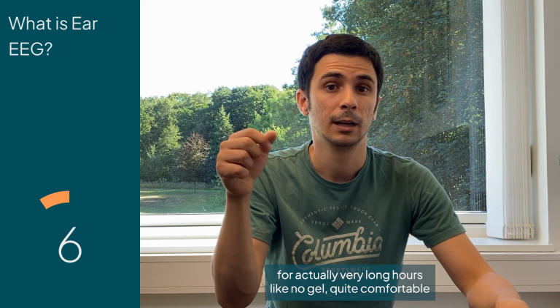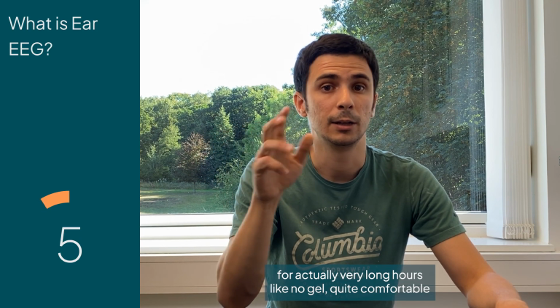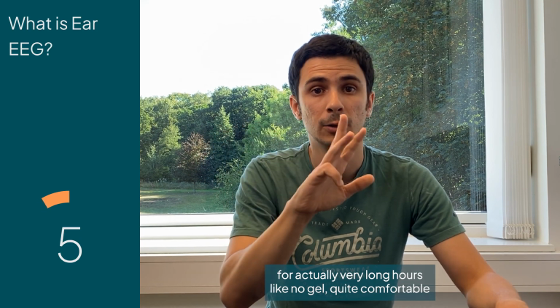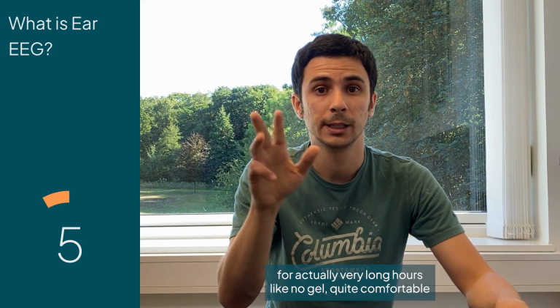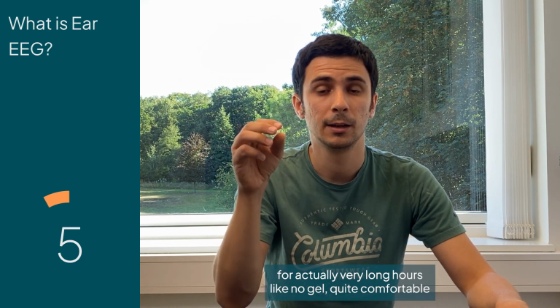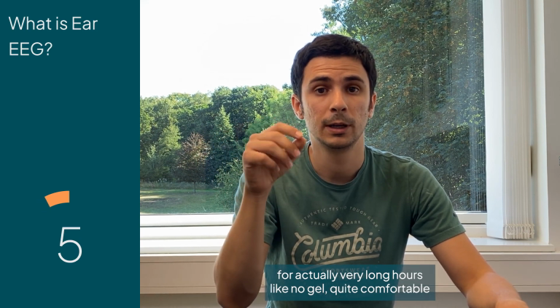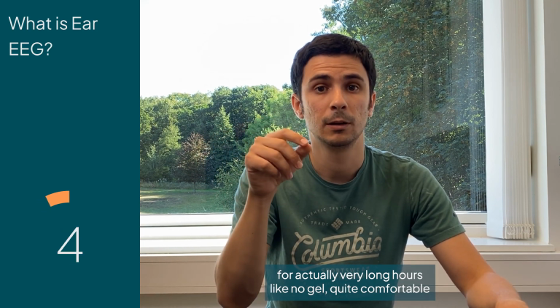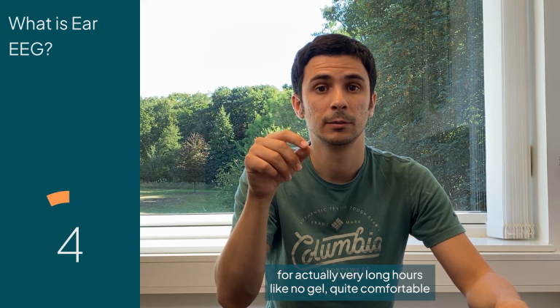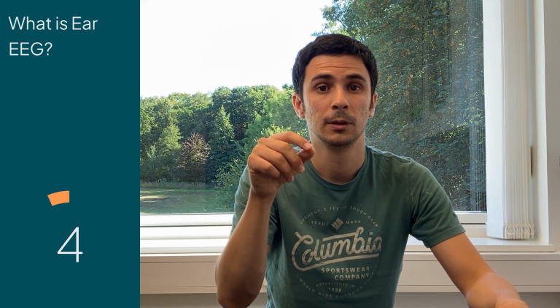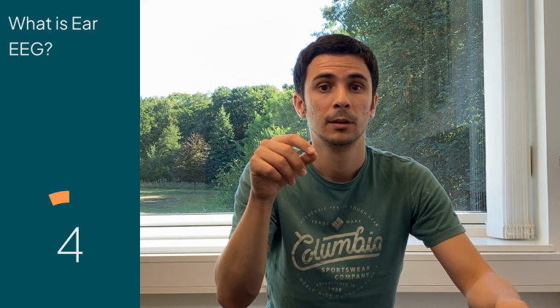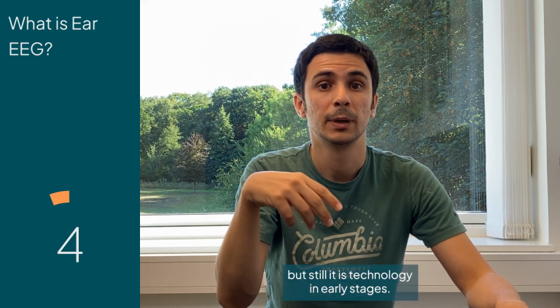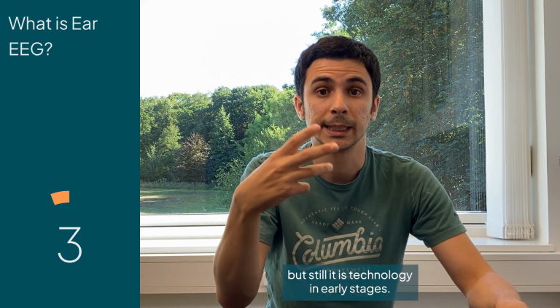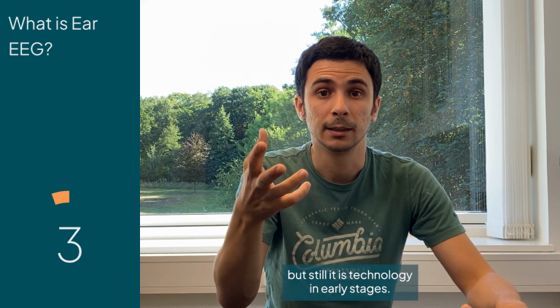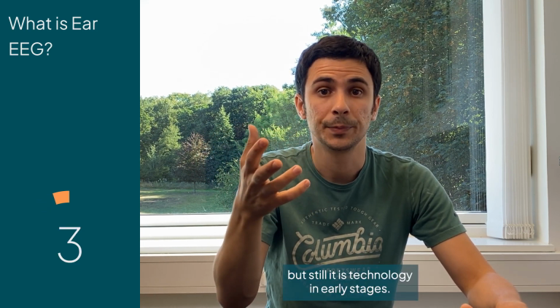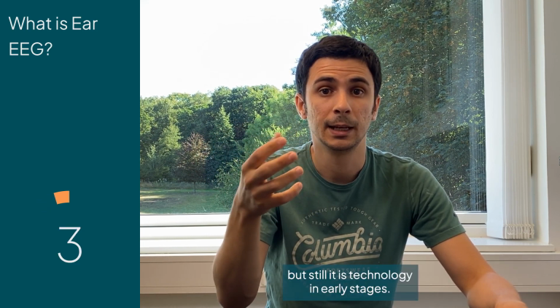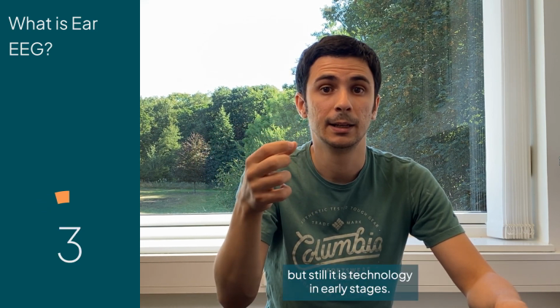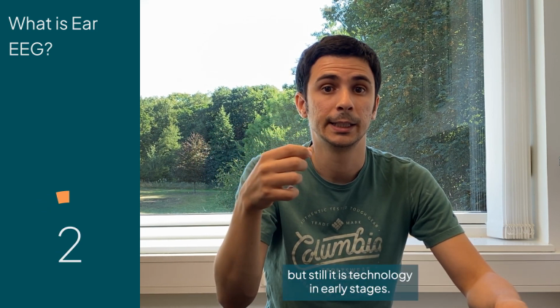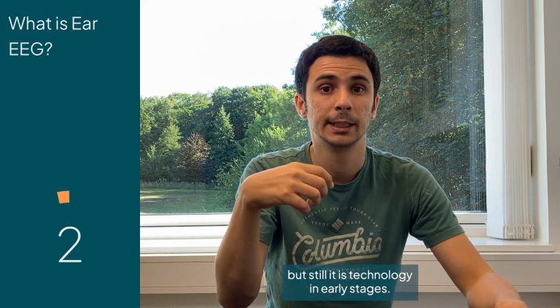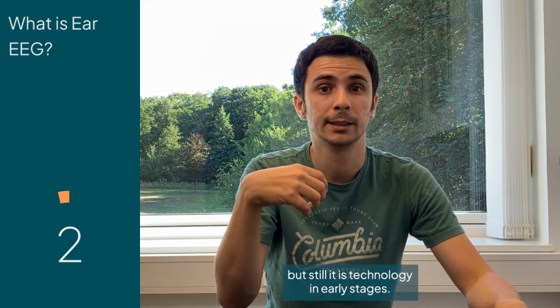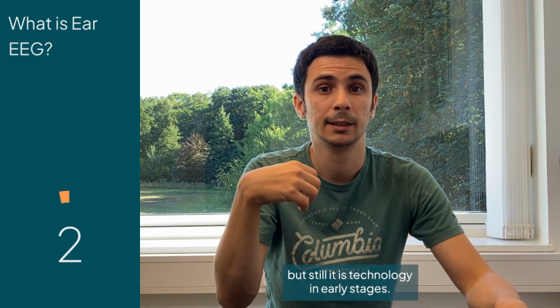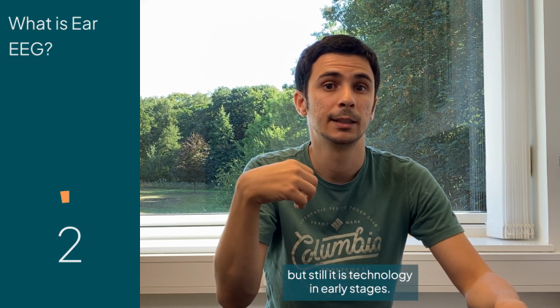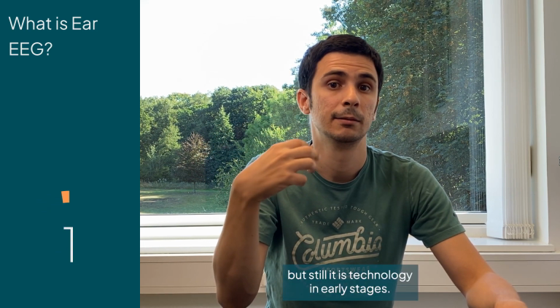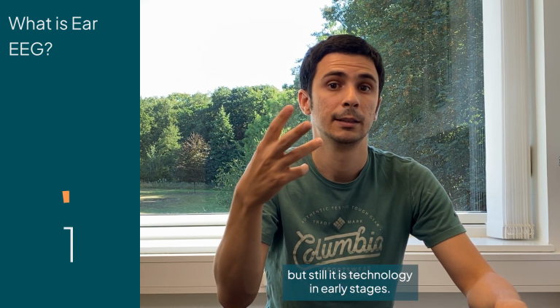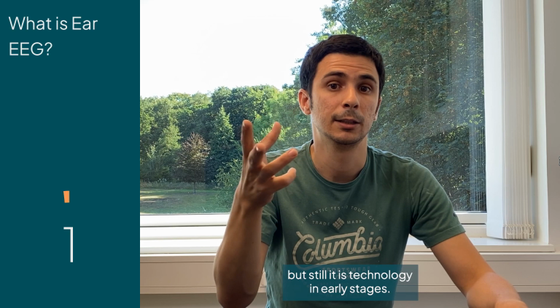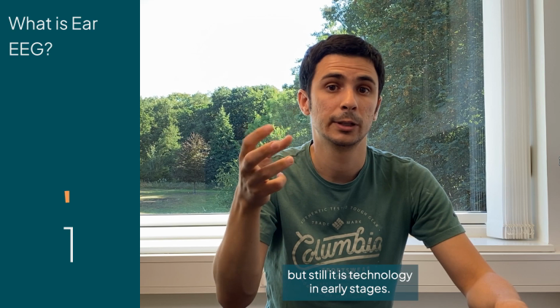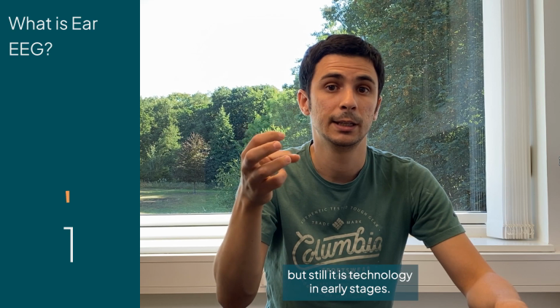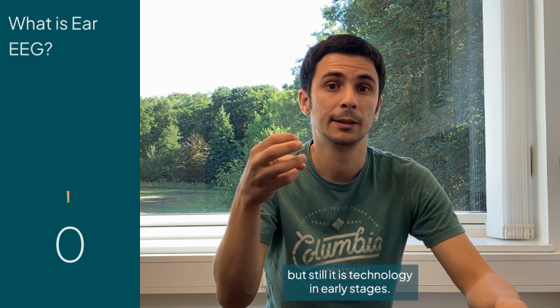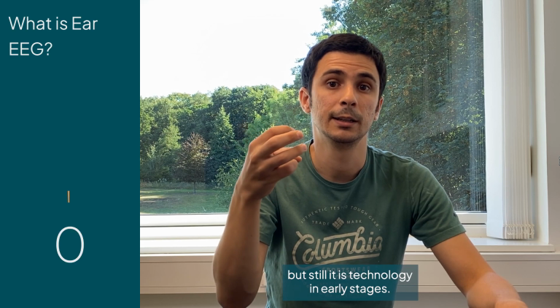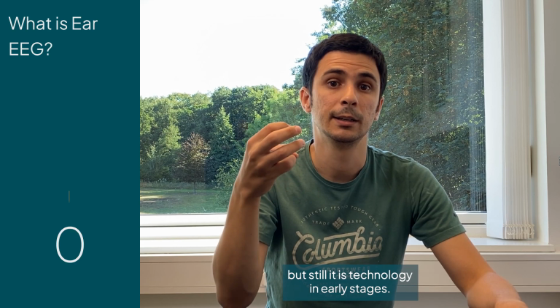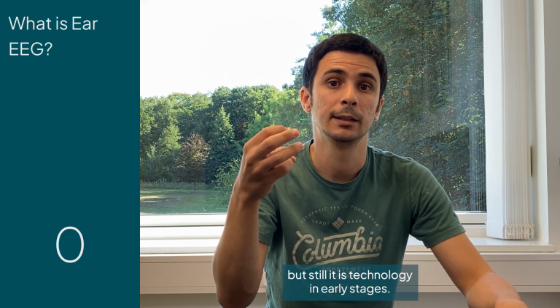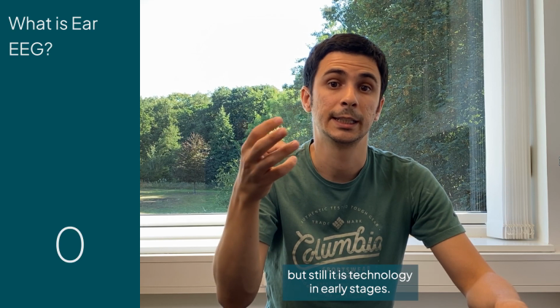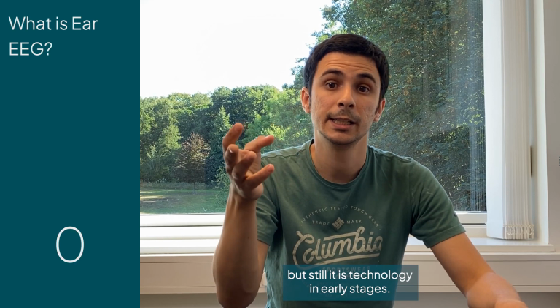No gel, quite comfortable. But still, it's technology in early stages.